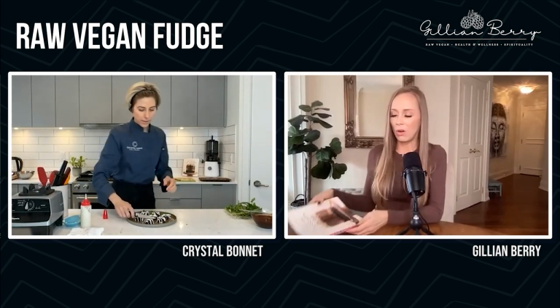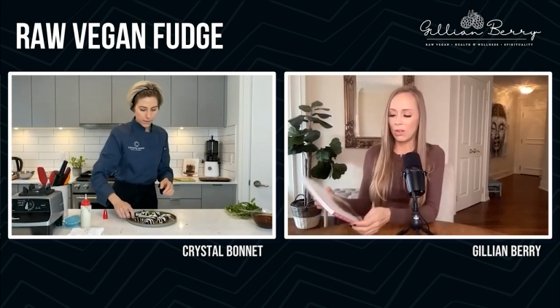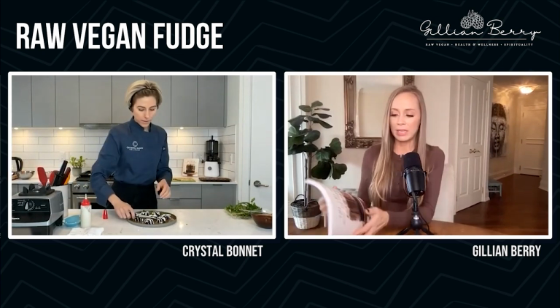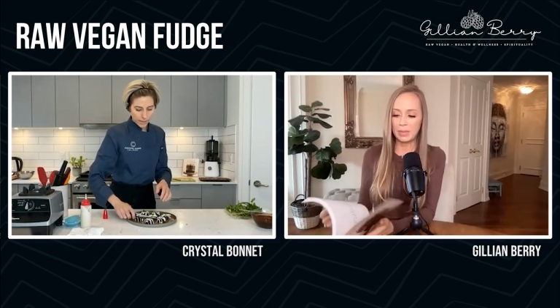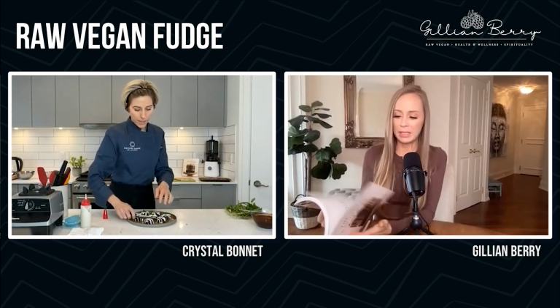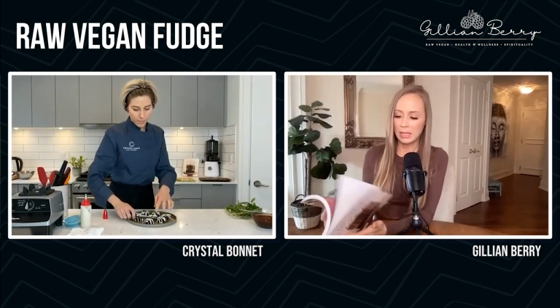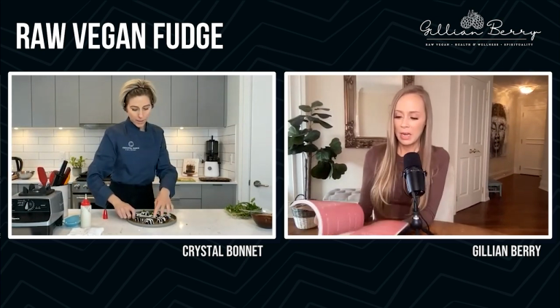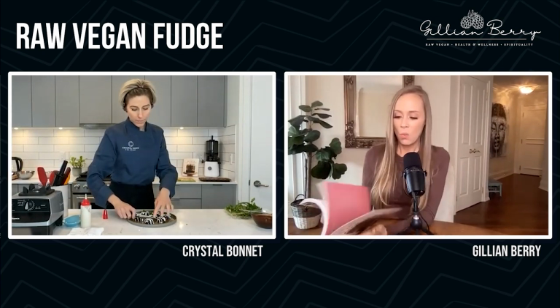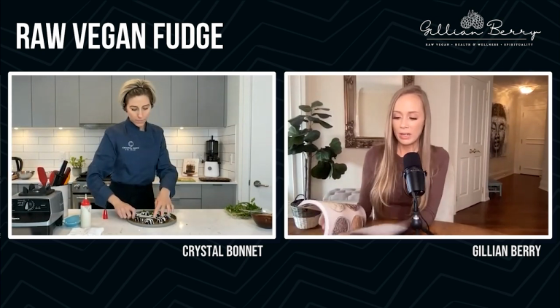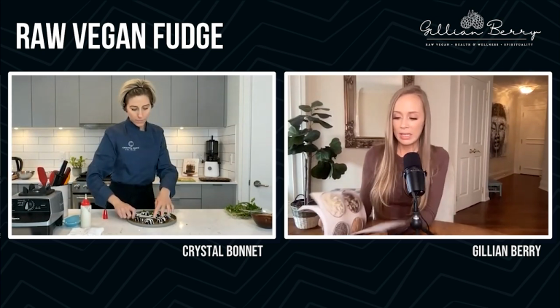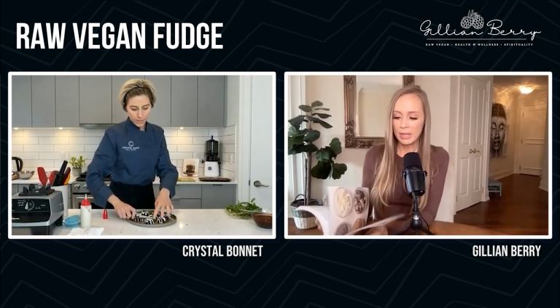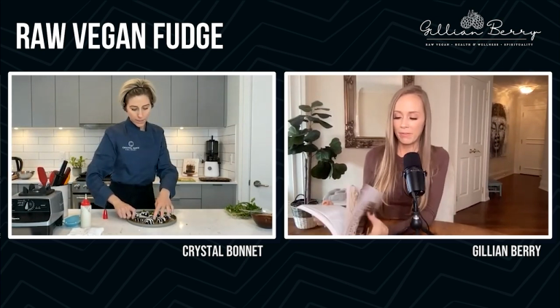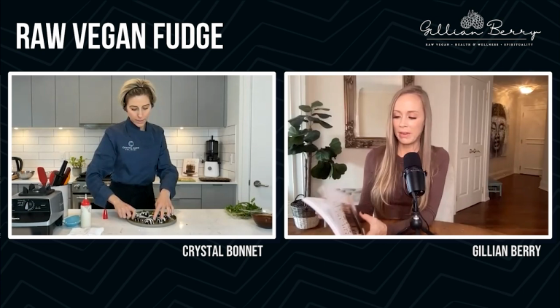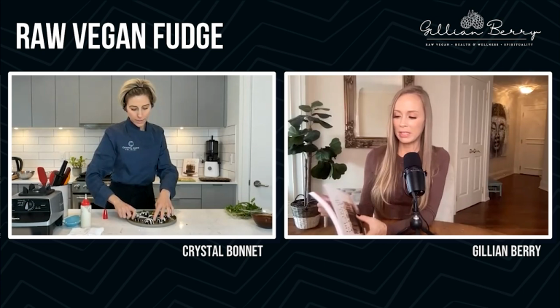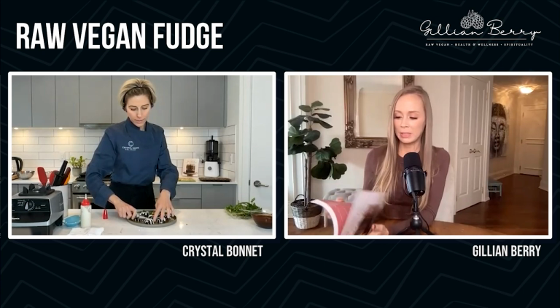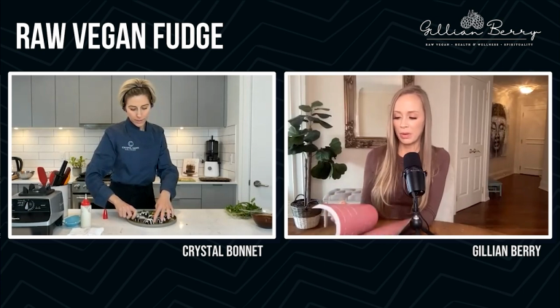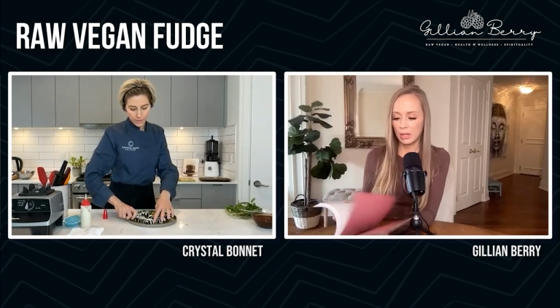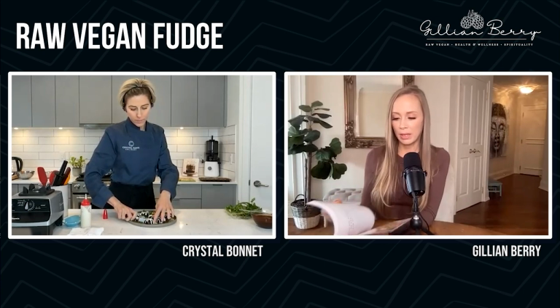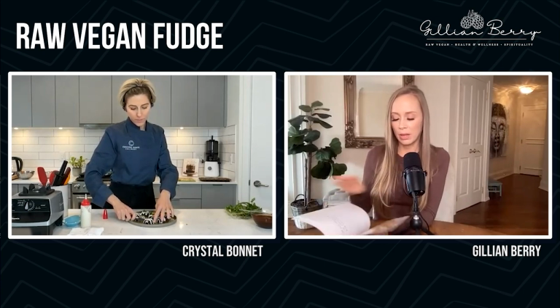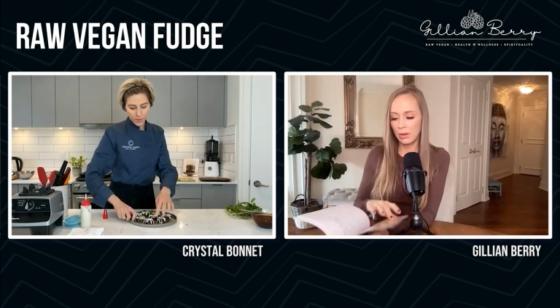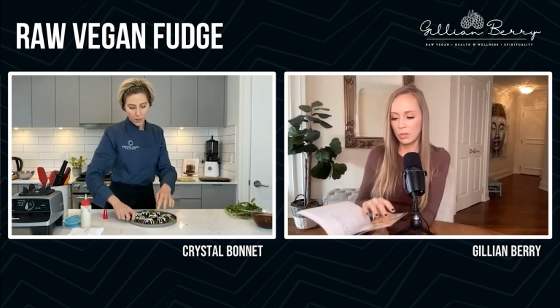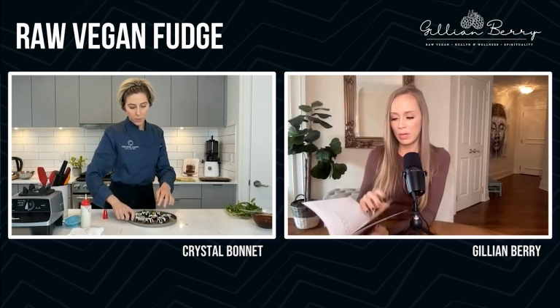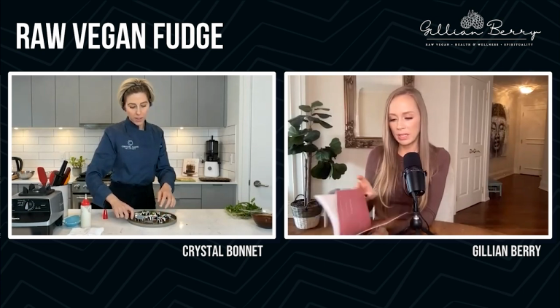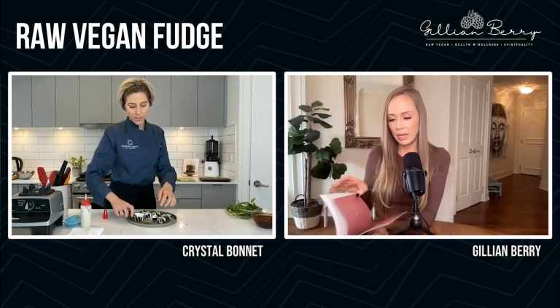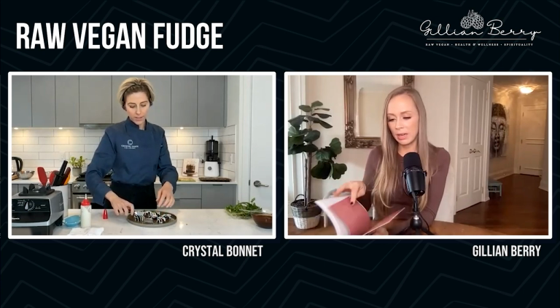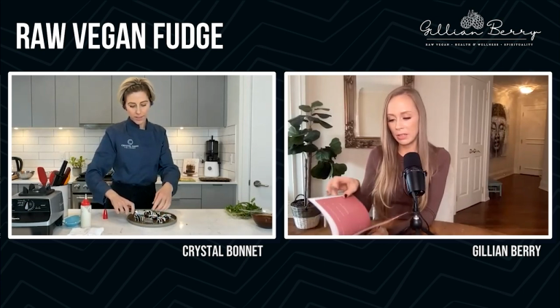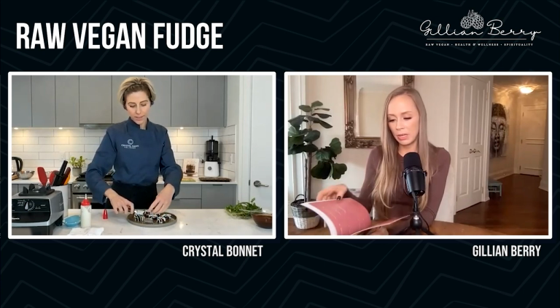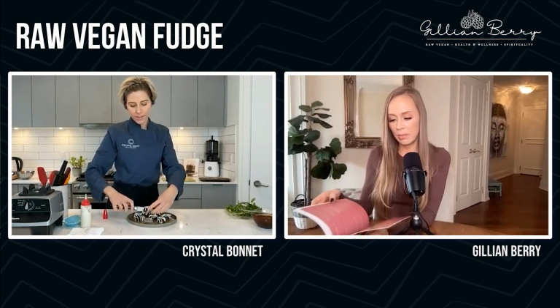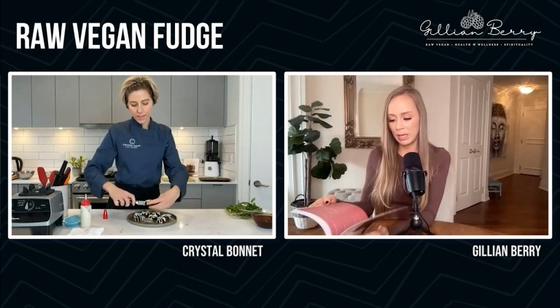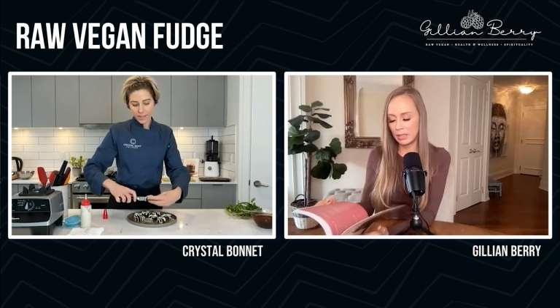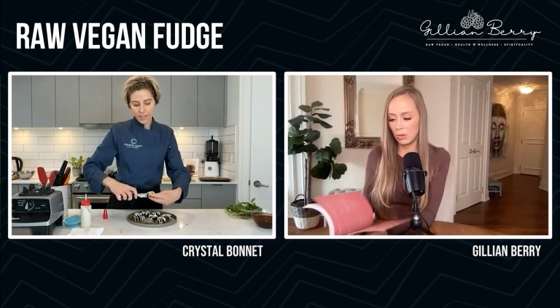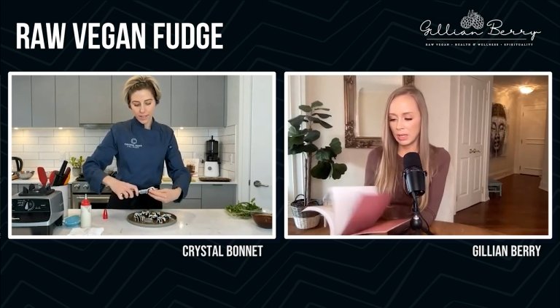And all the recipes — what are some of your favorites in this book? Like you have donuts in here, don't you? I'm looking at these donuts and I'm just like, oh my gosh.